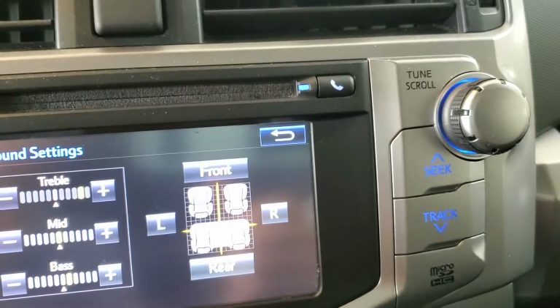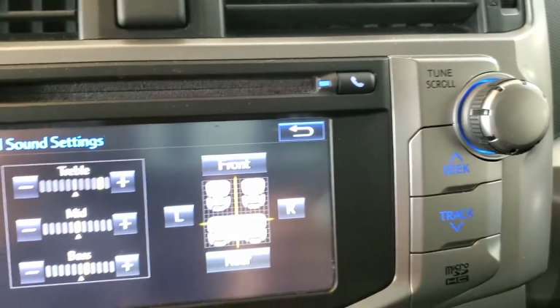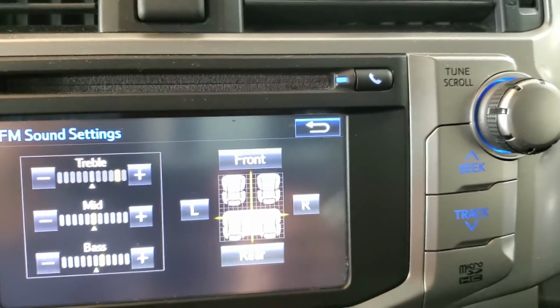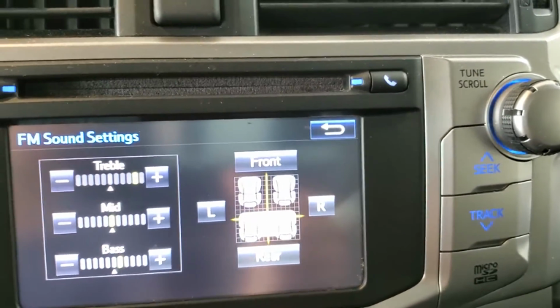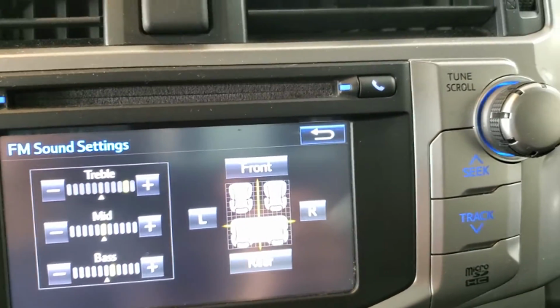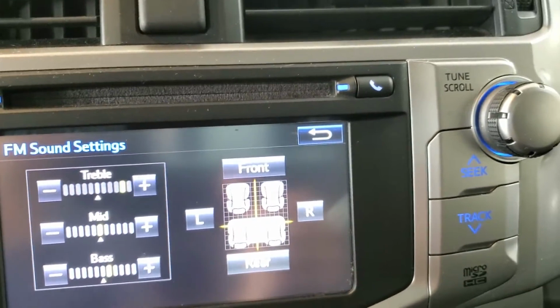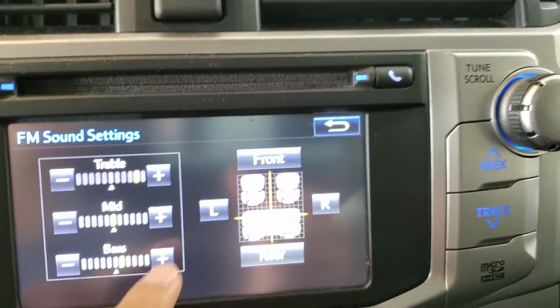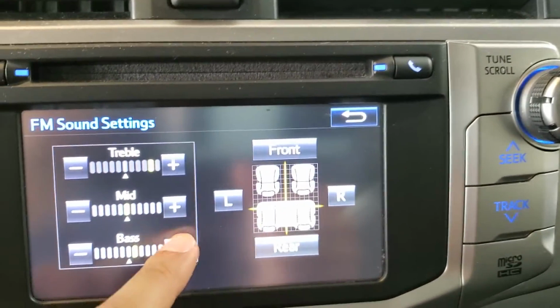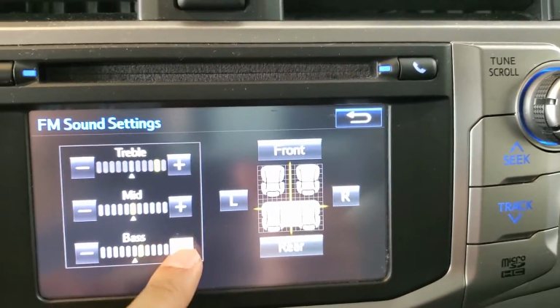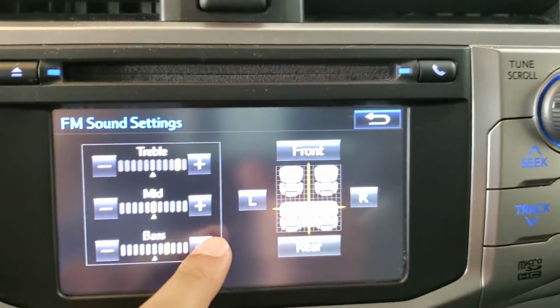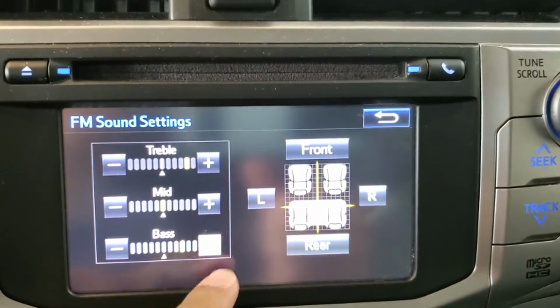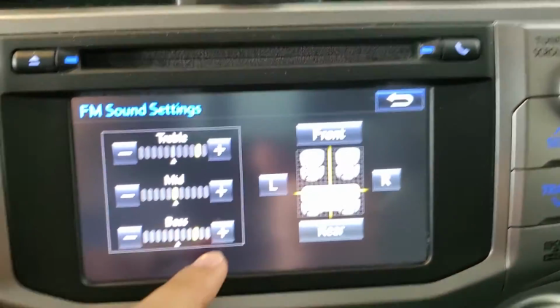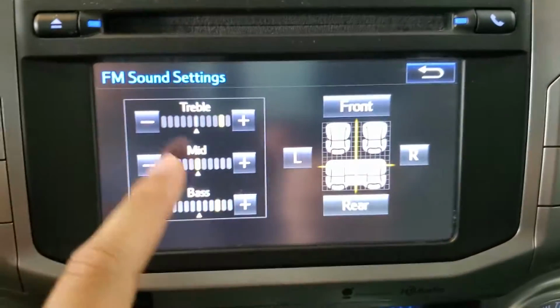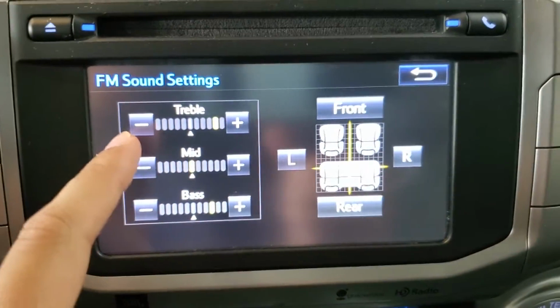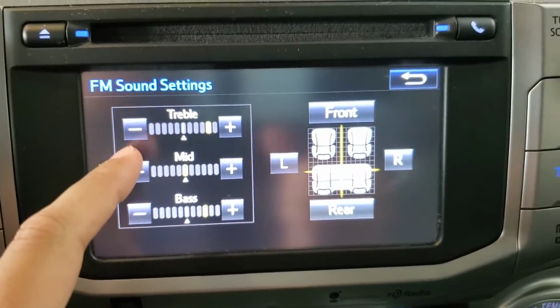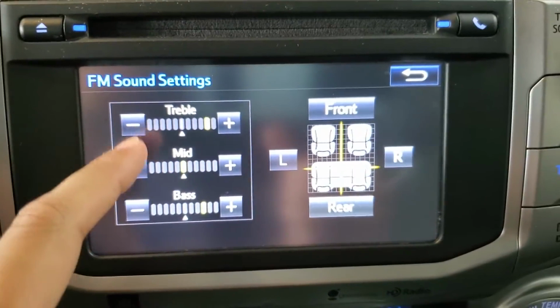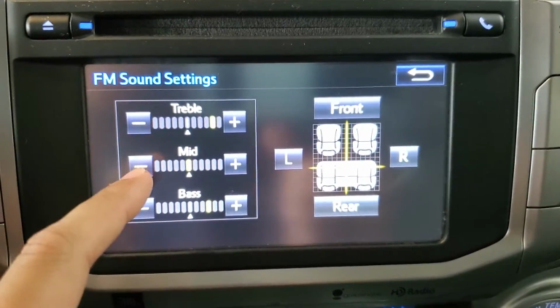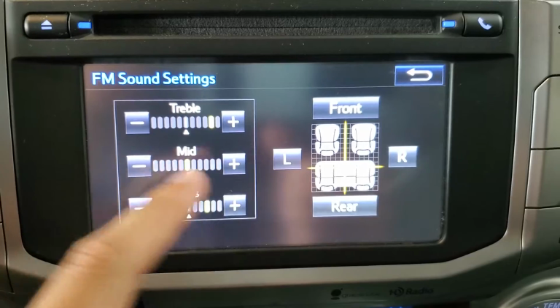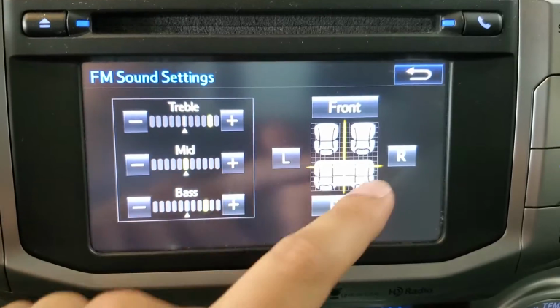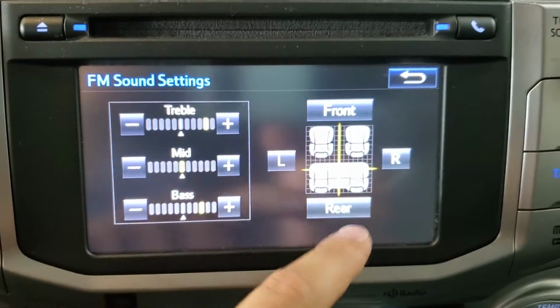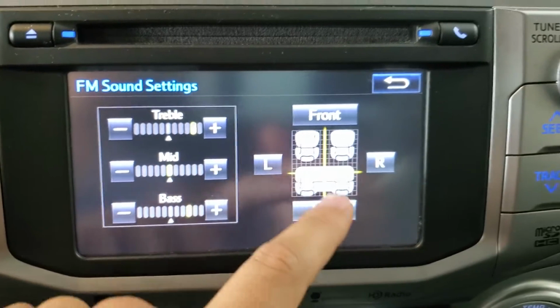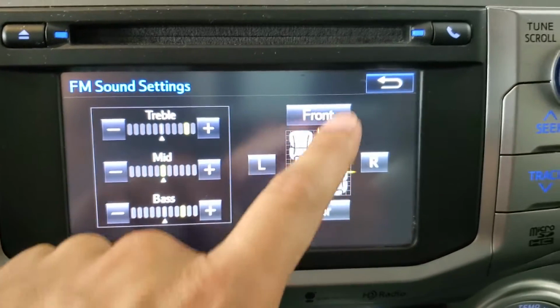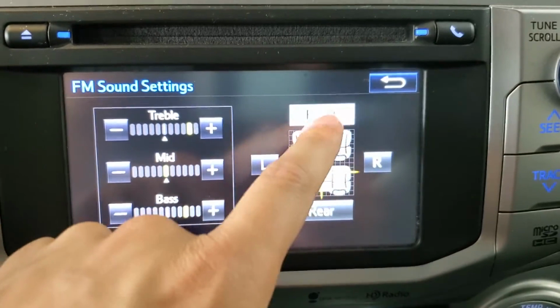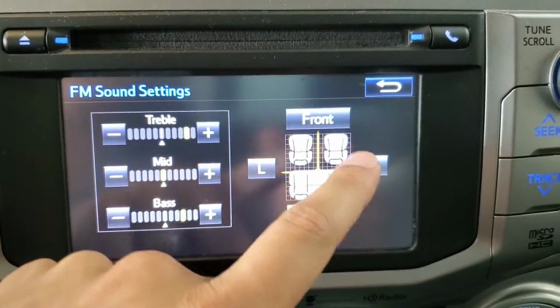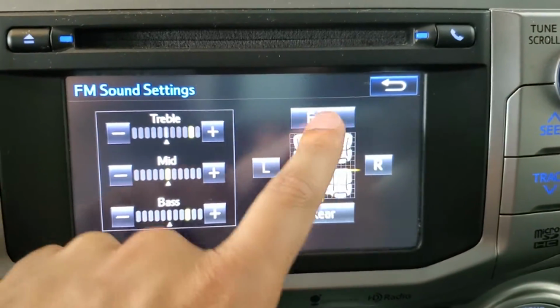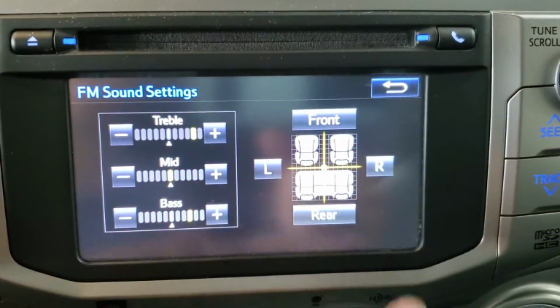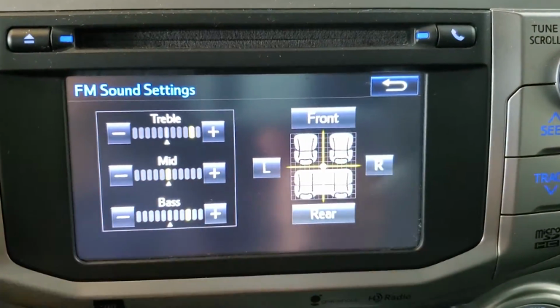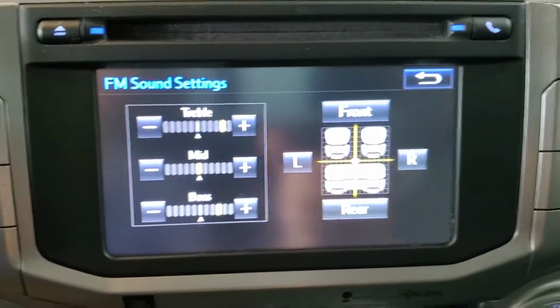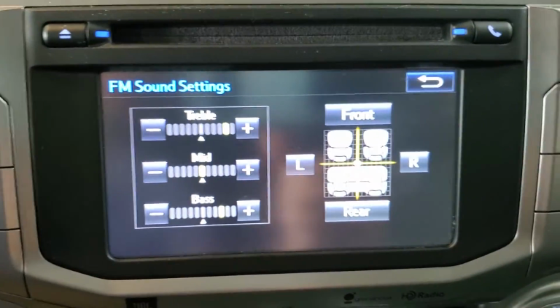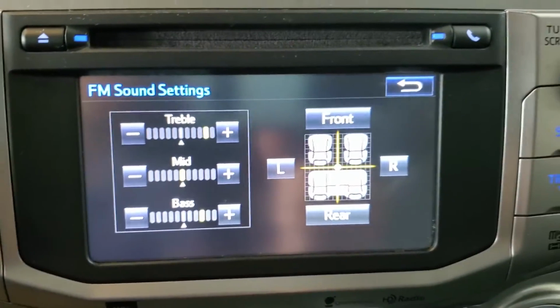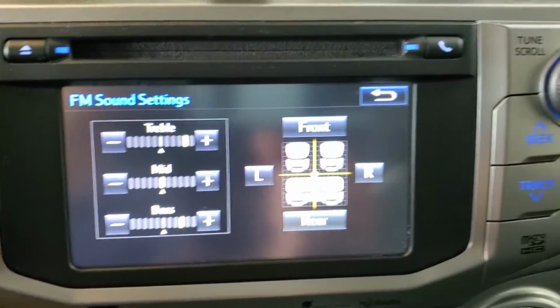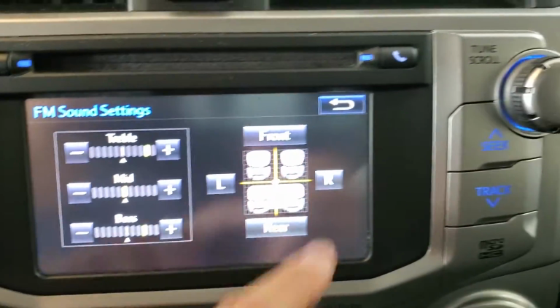We have the sound settings here, and we'll see we have bass, mid-range, and treble, along with our fade and balance settings there.